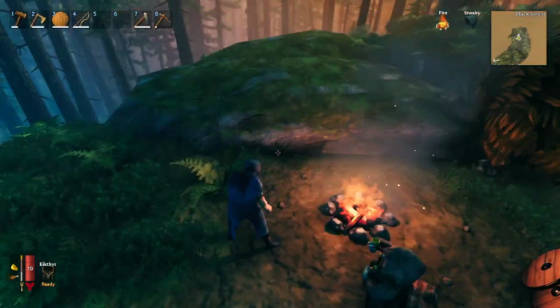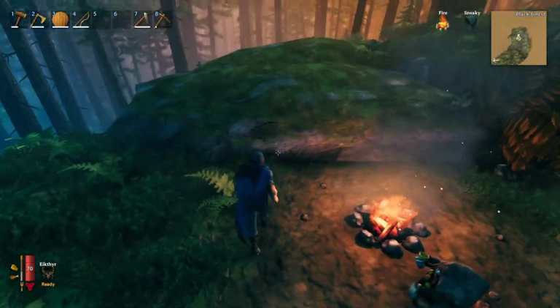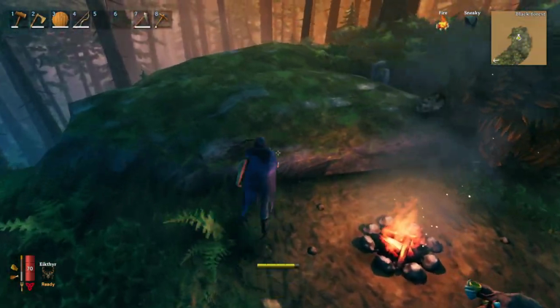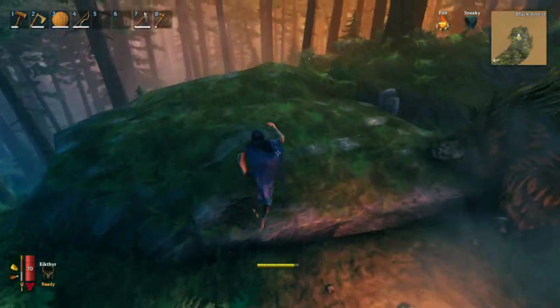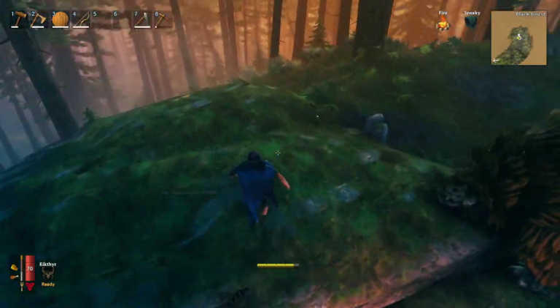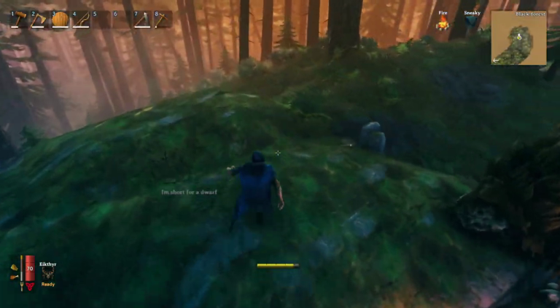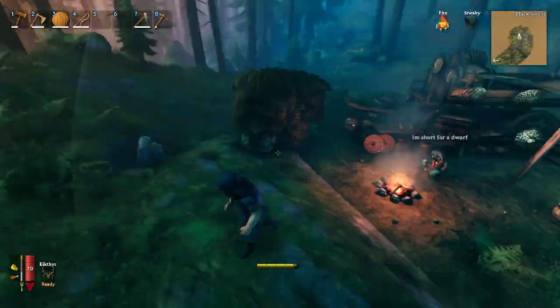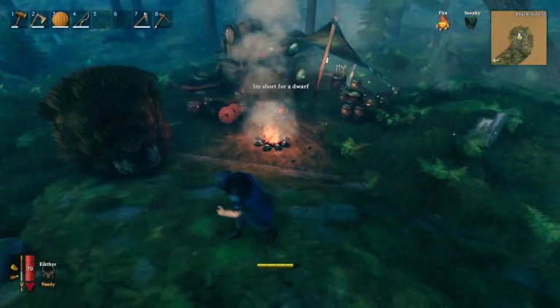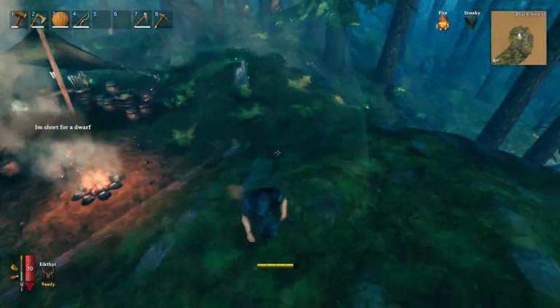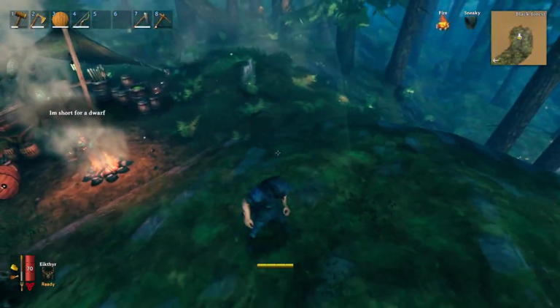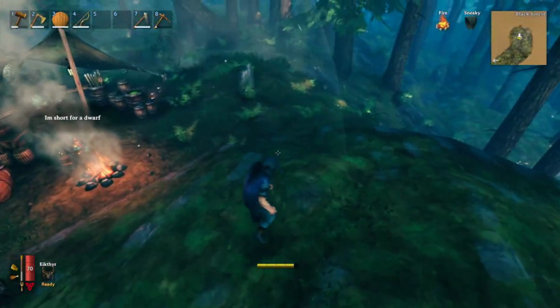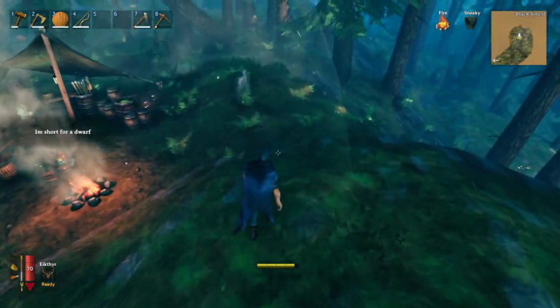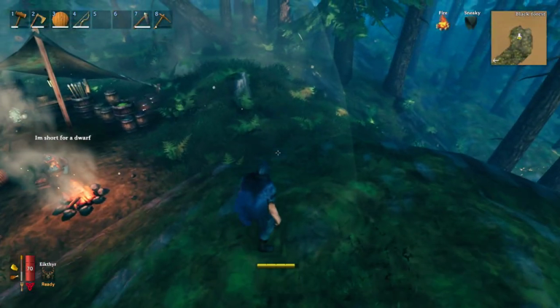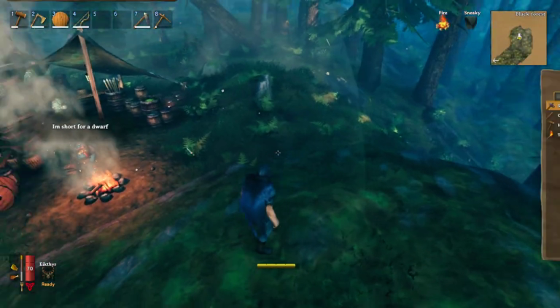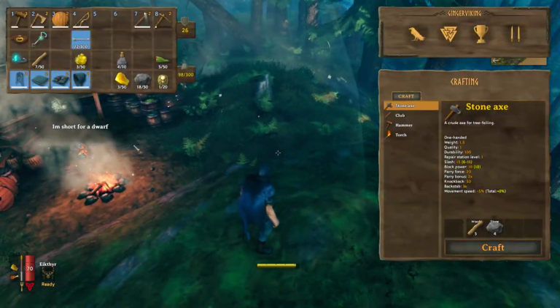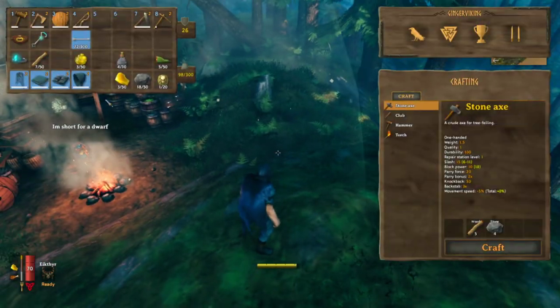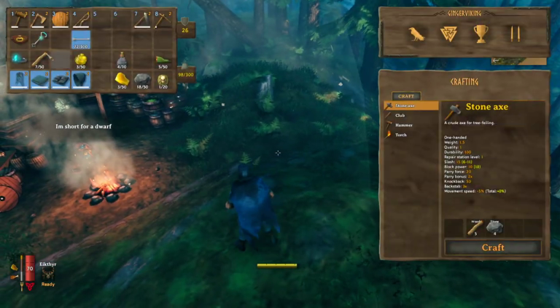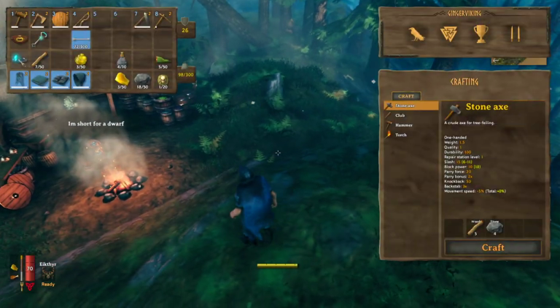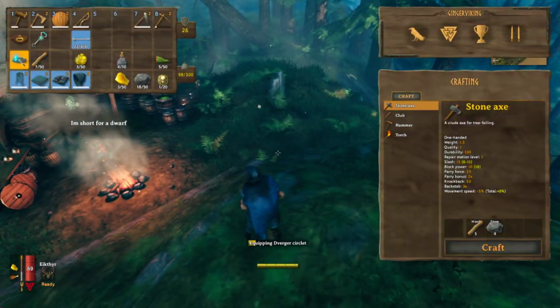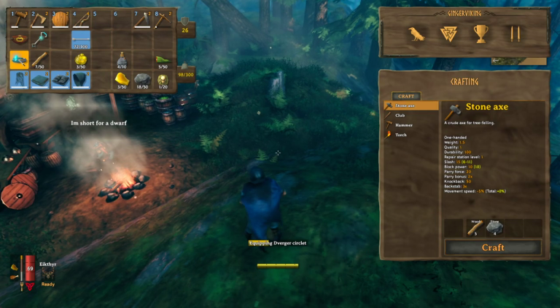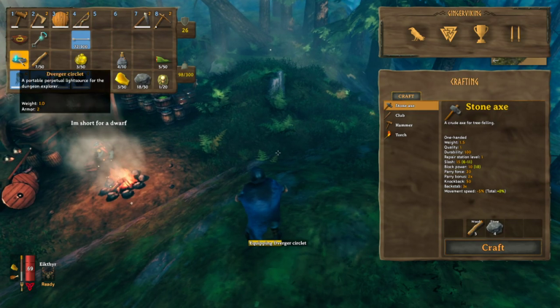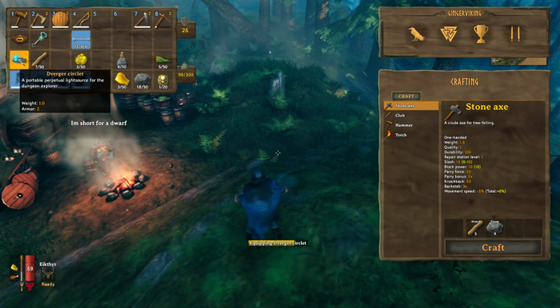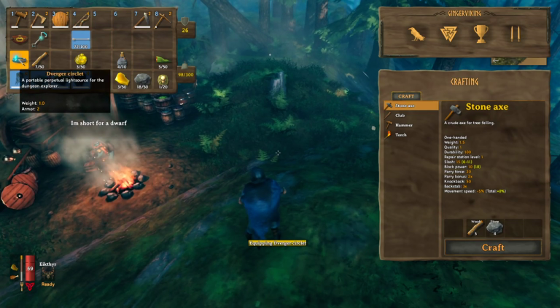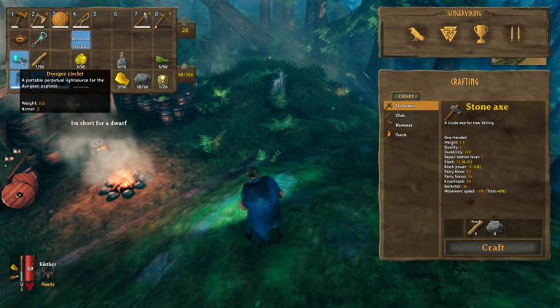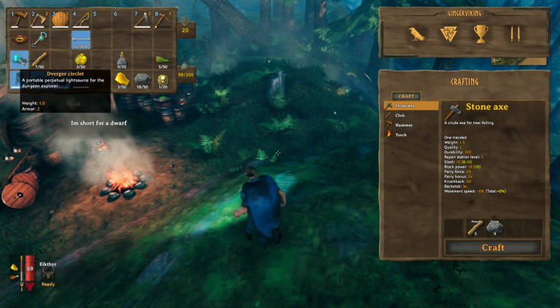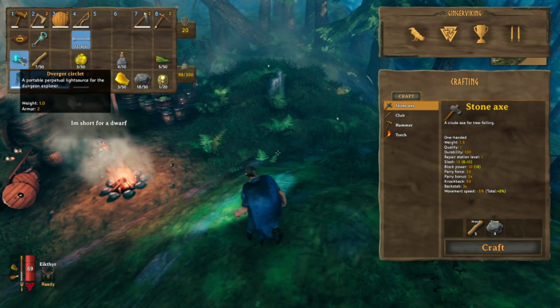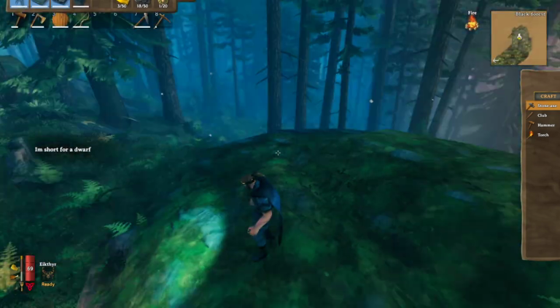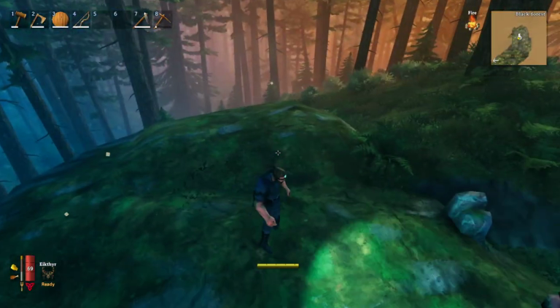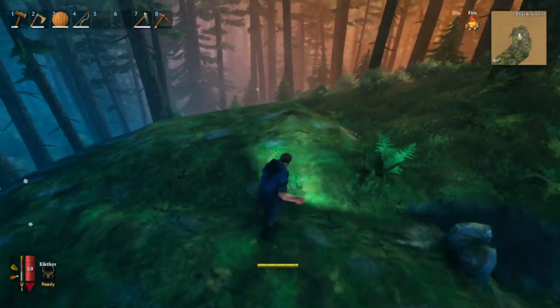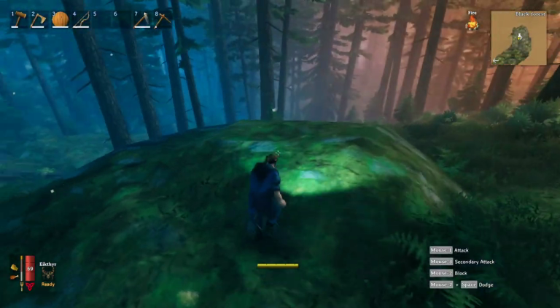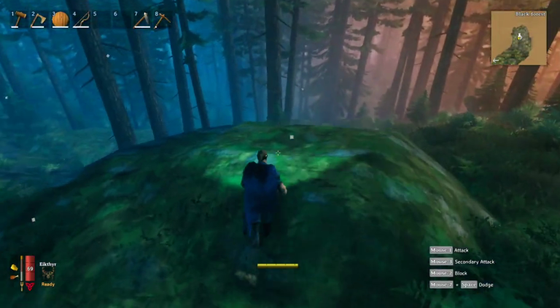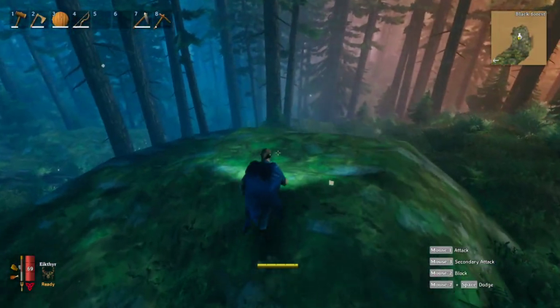When you buy the circlet and equip it, it puts light in front of you. Well worth the value.